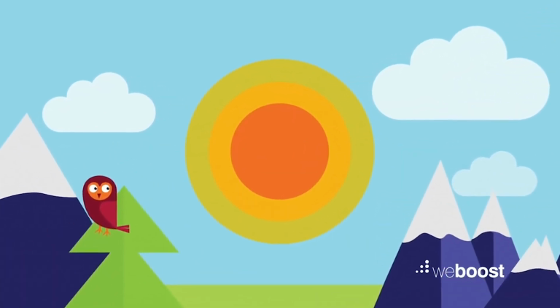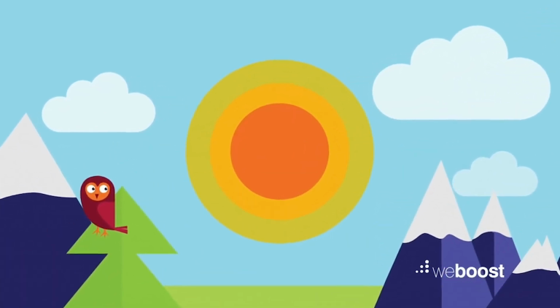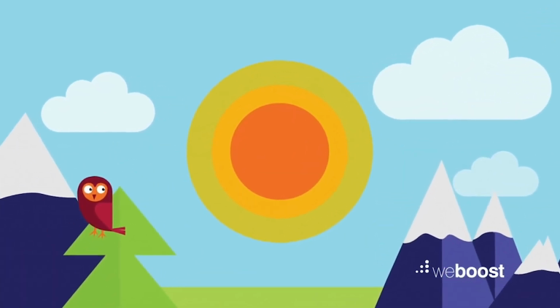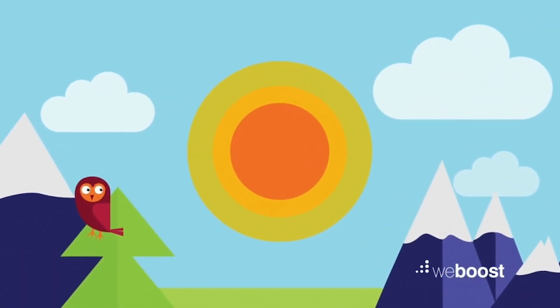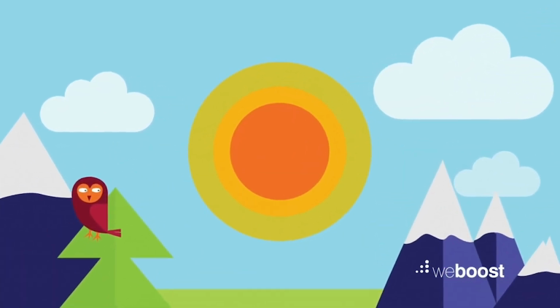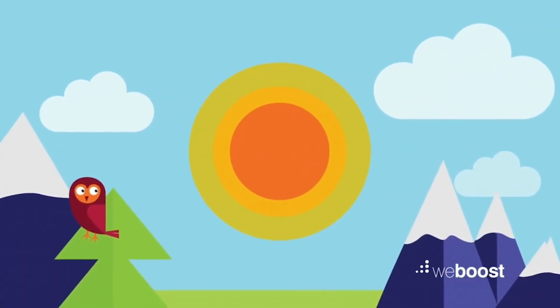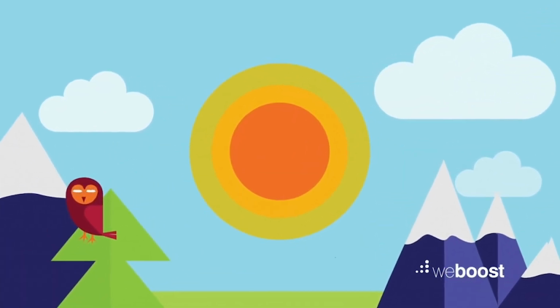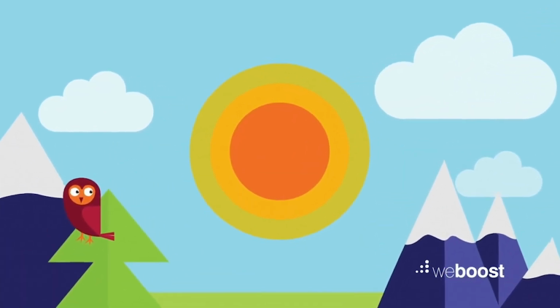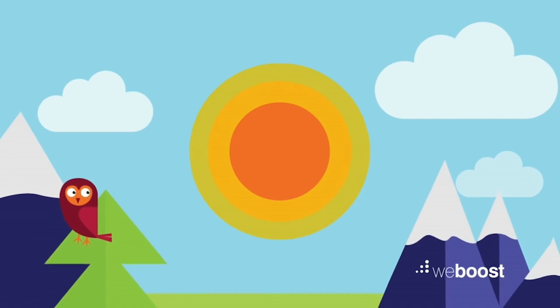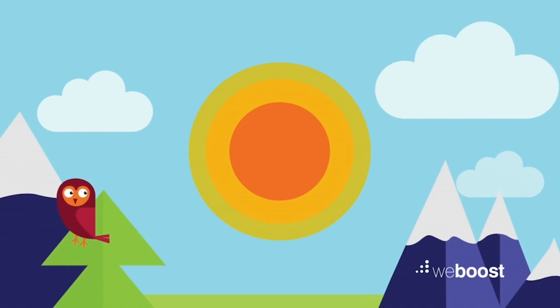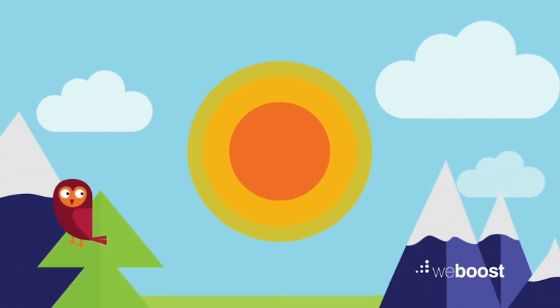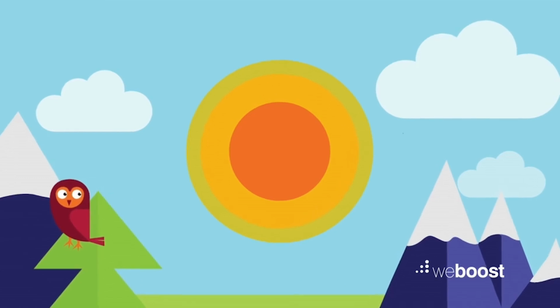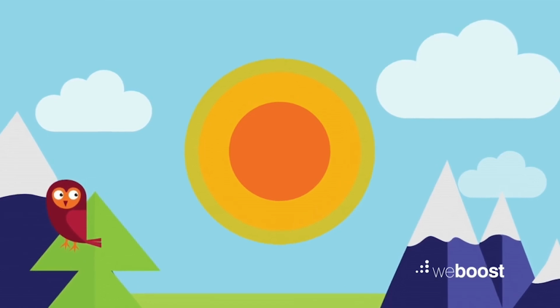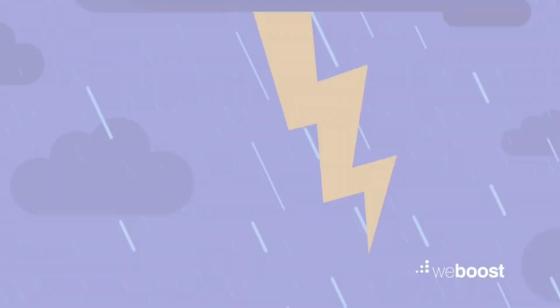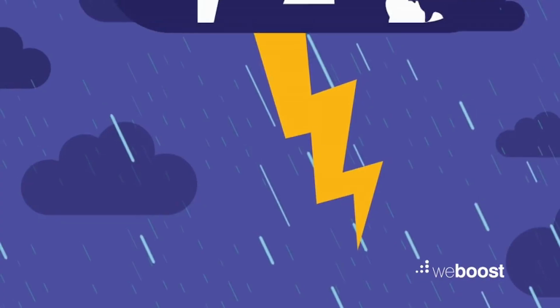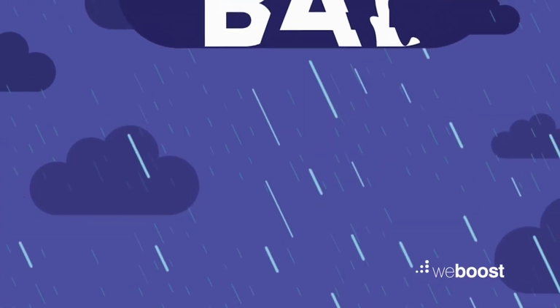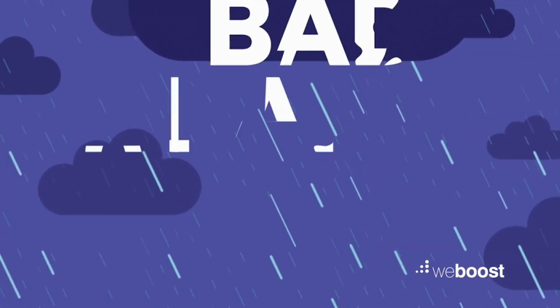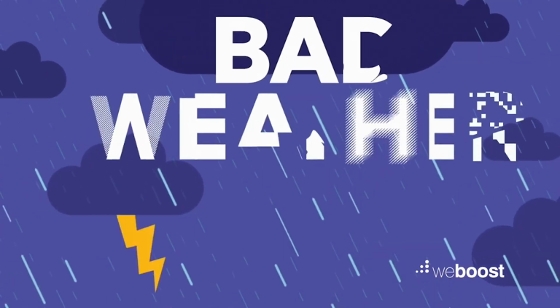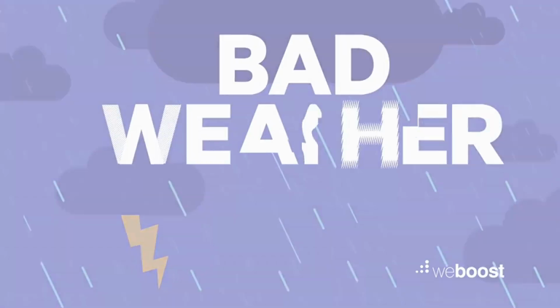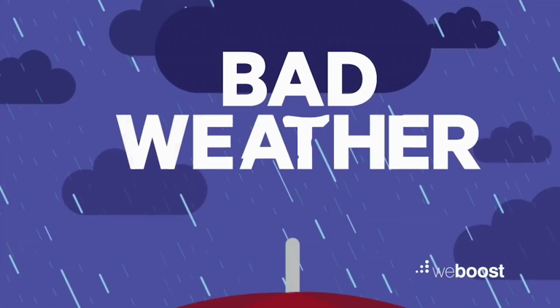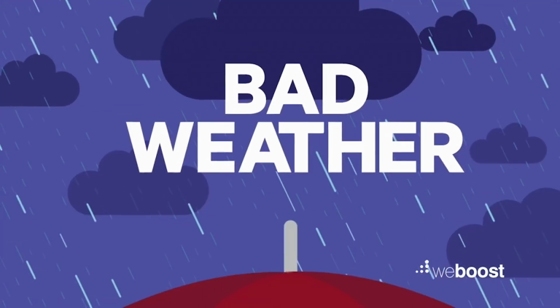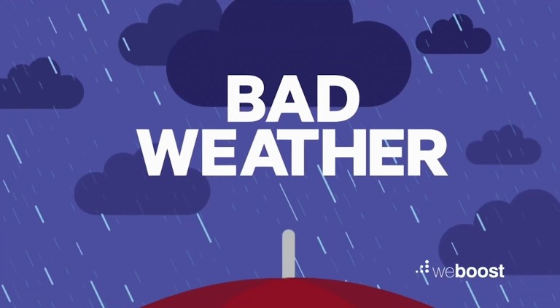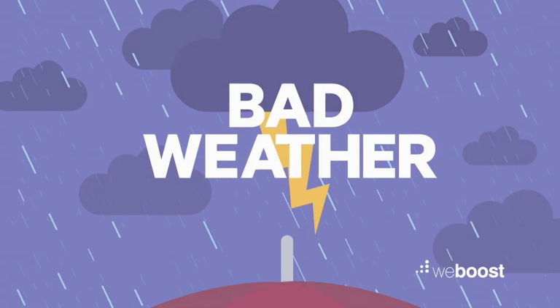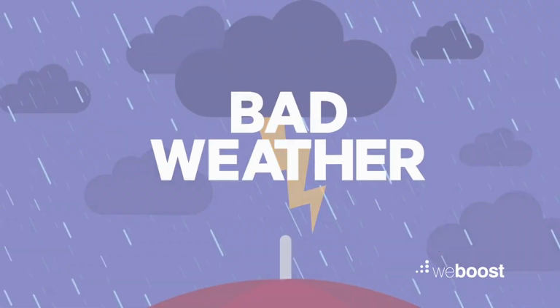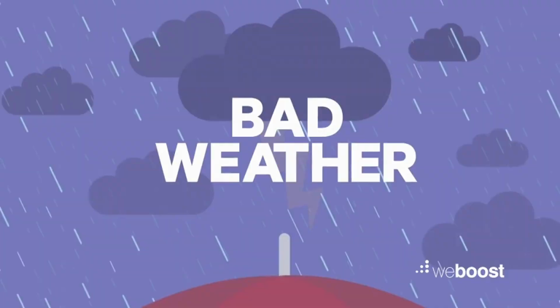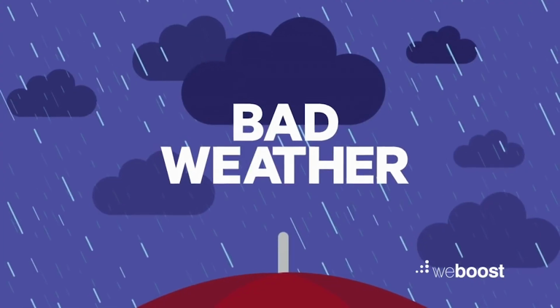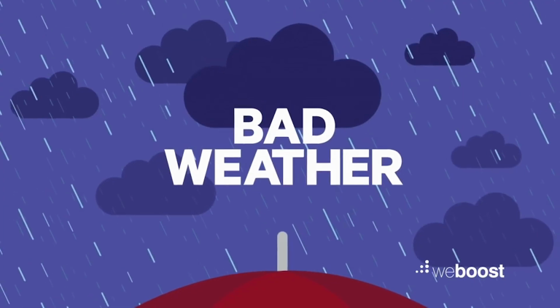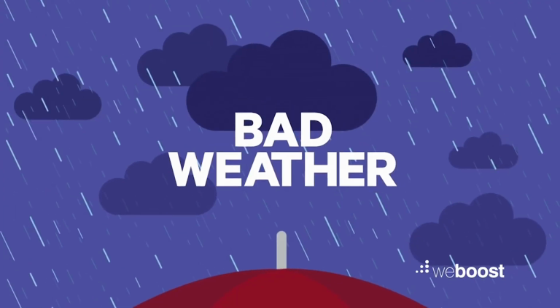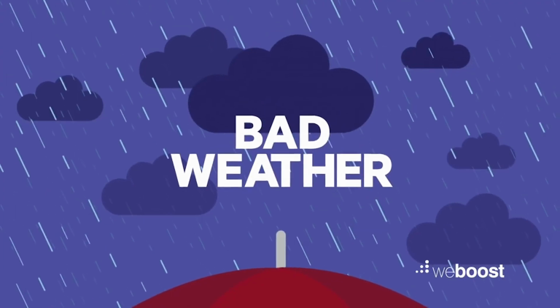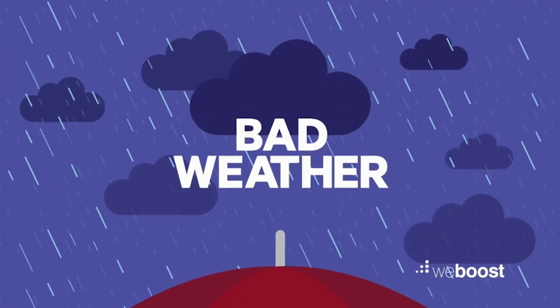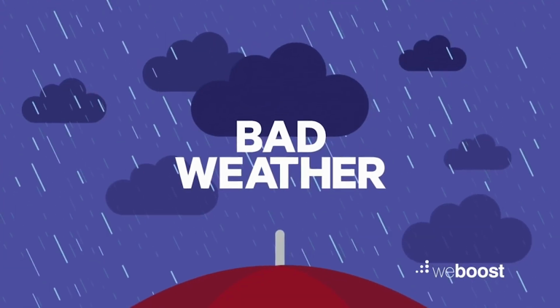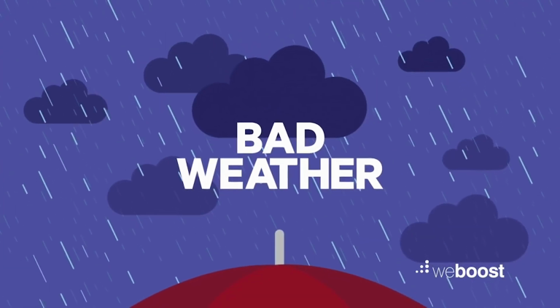And unless it's 74 and sunny, you may be in trouble. Bad weather wreaks havoc on your signal strength.